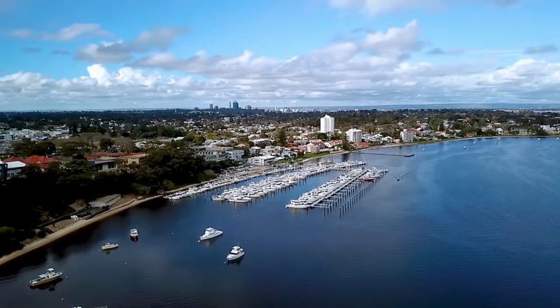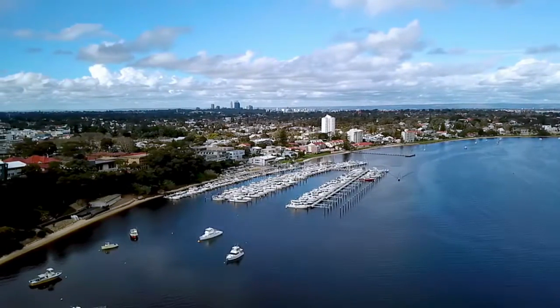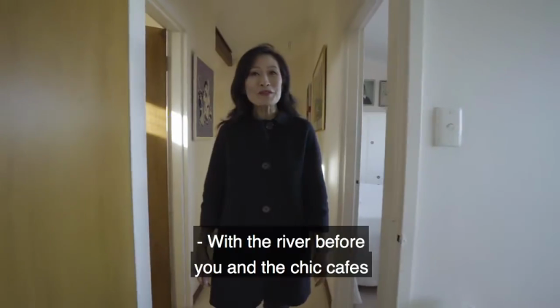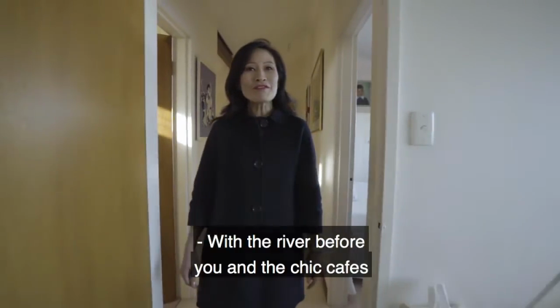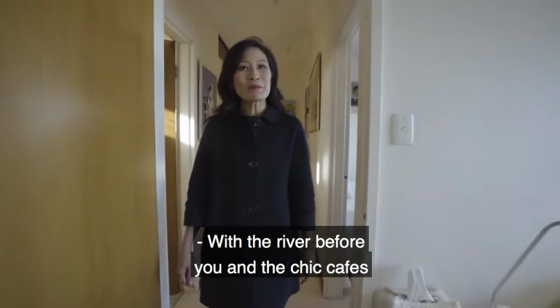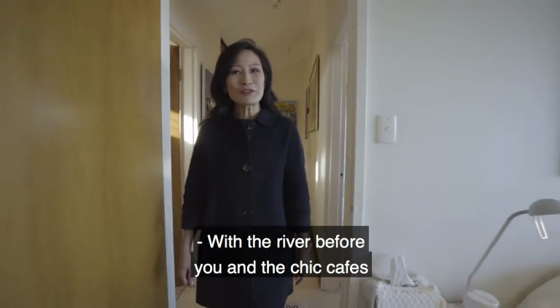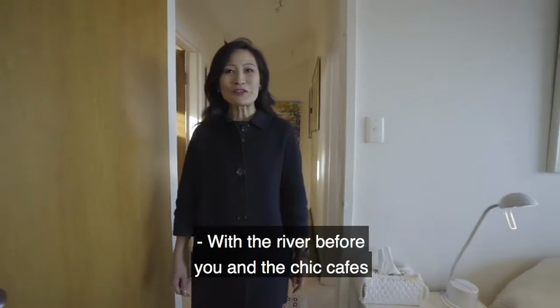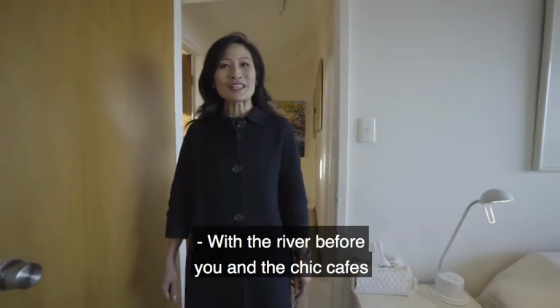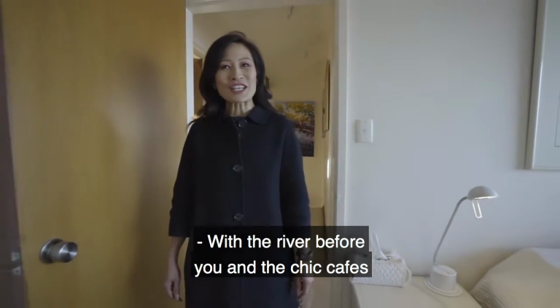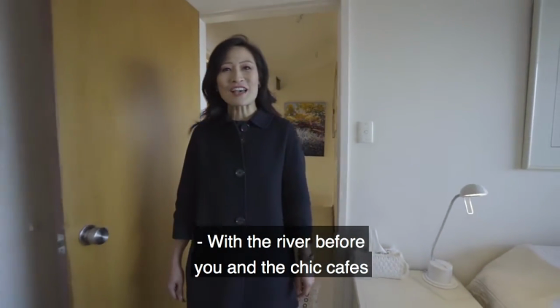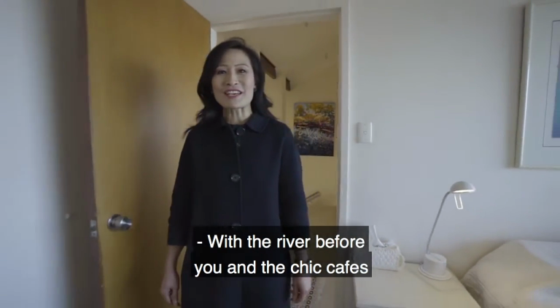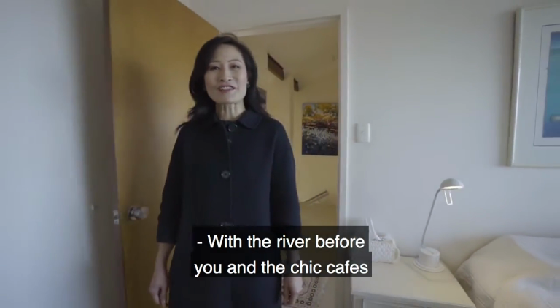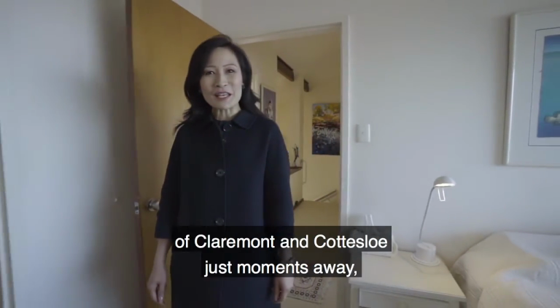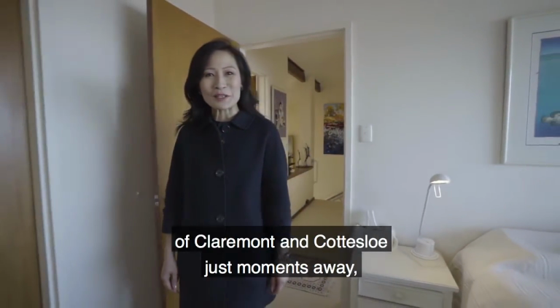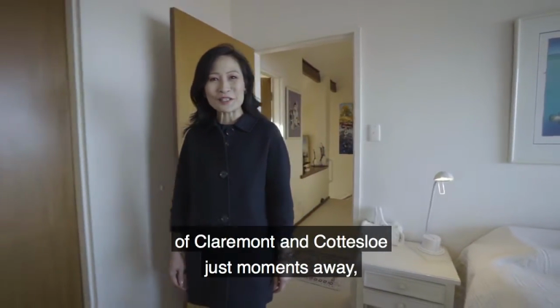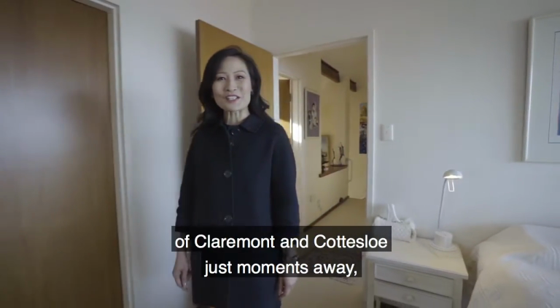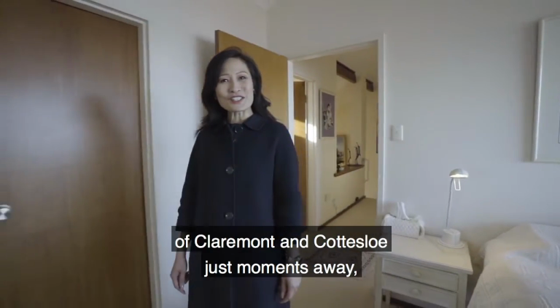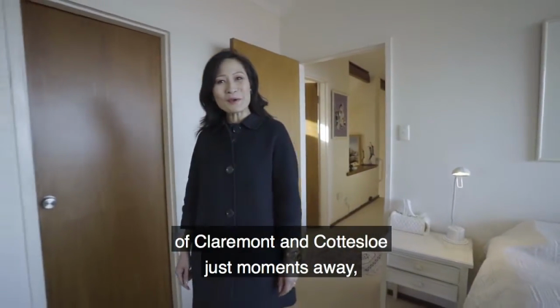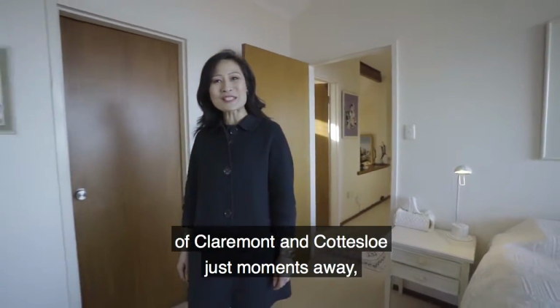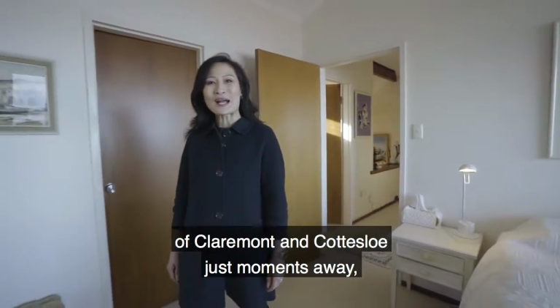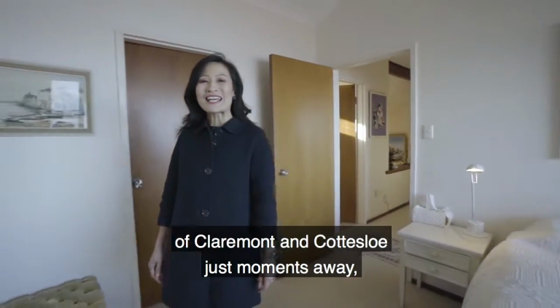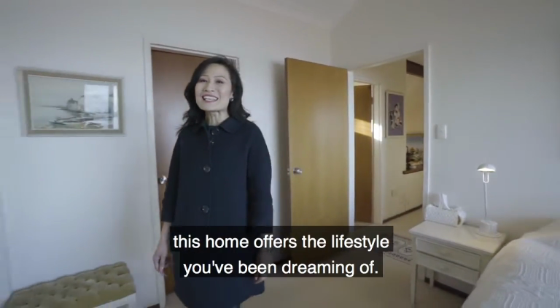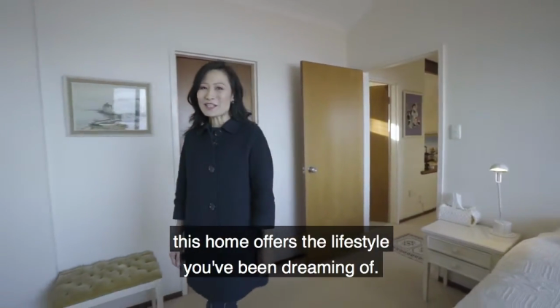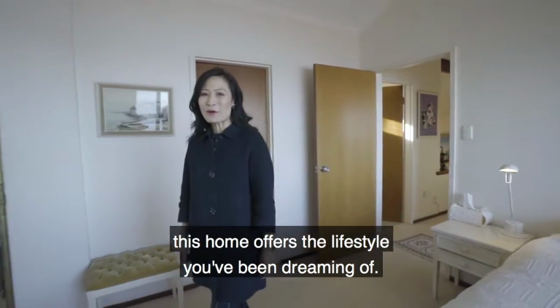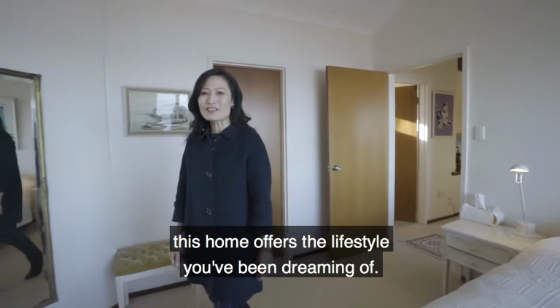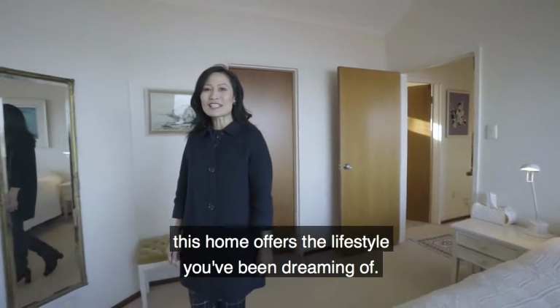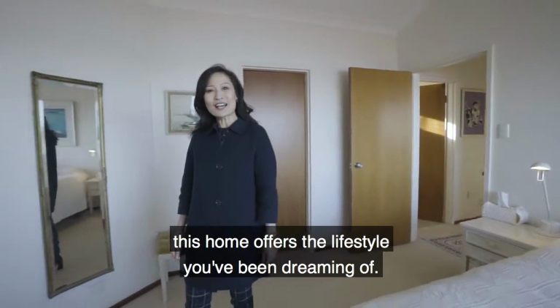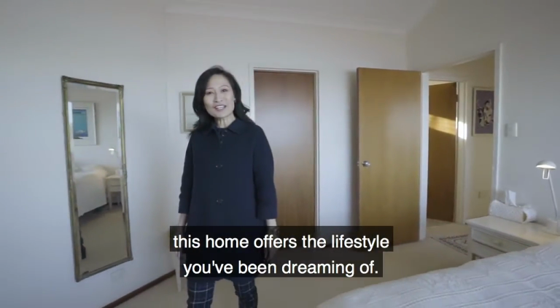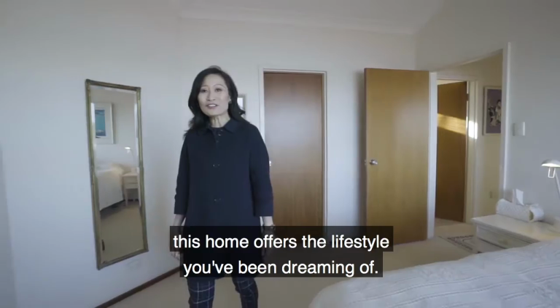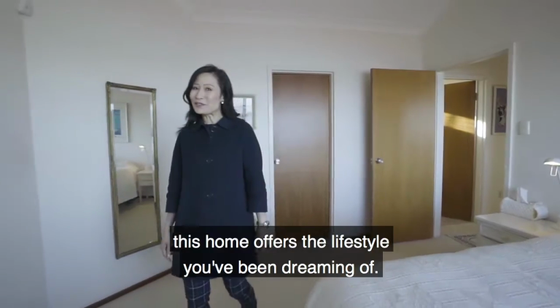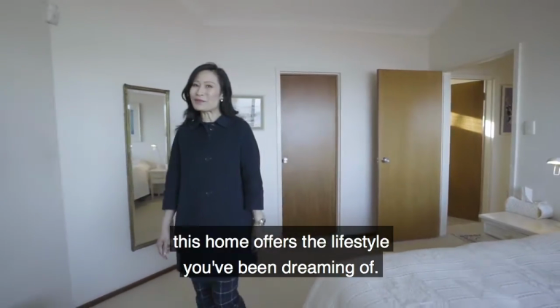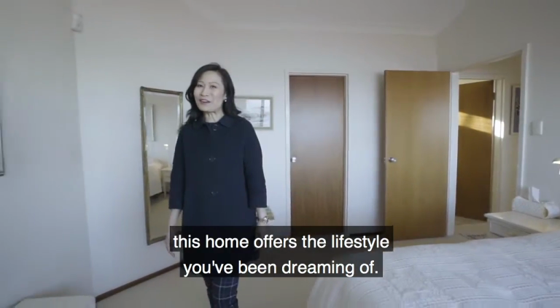With the river before you and the chic cafes of Claremont and Cottesloe just moments away, this home offers the lifestyle you've been dreaming of.